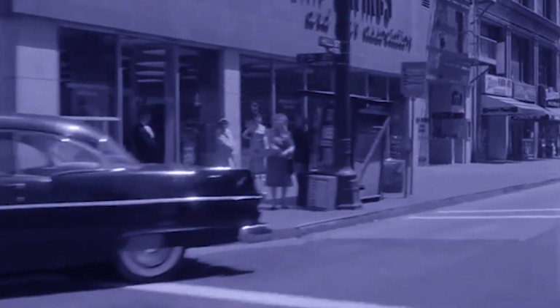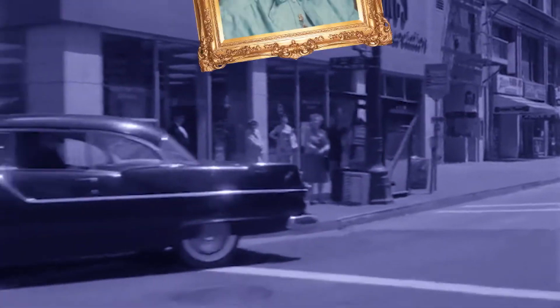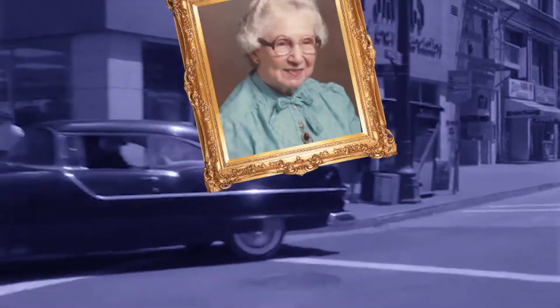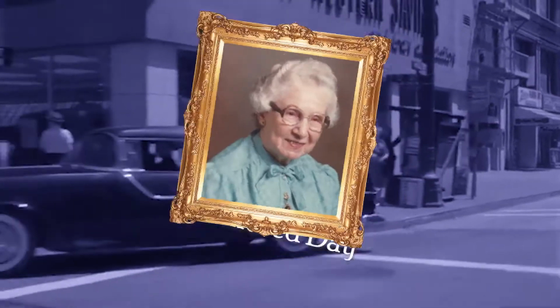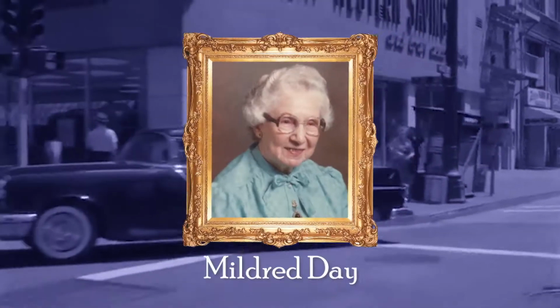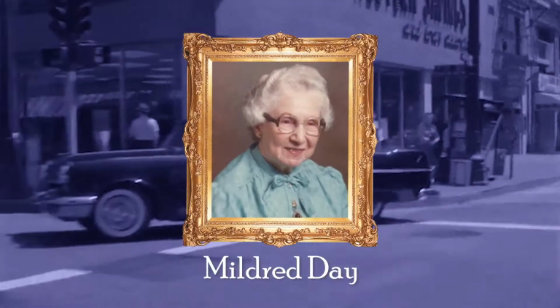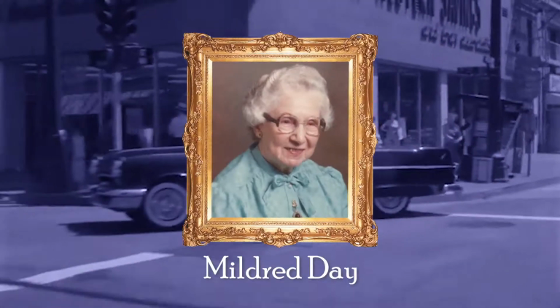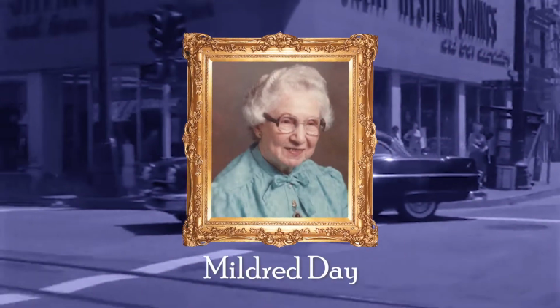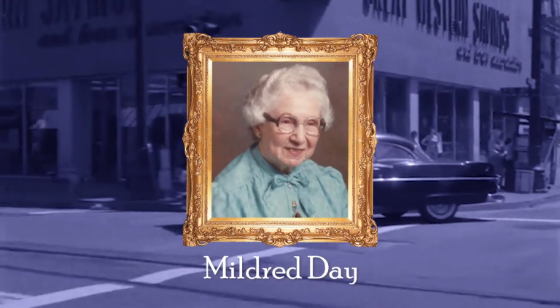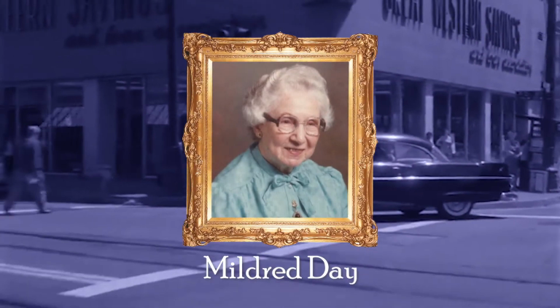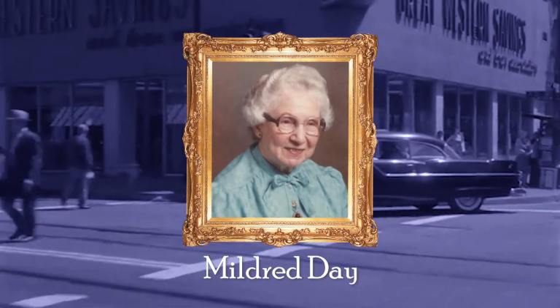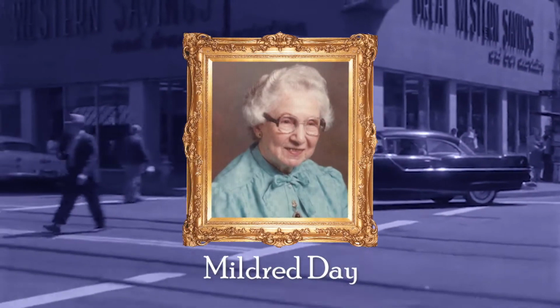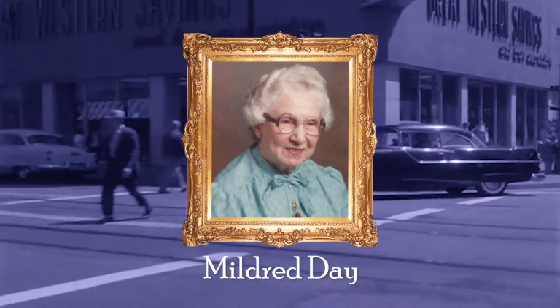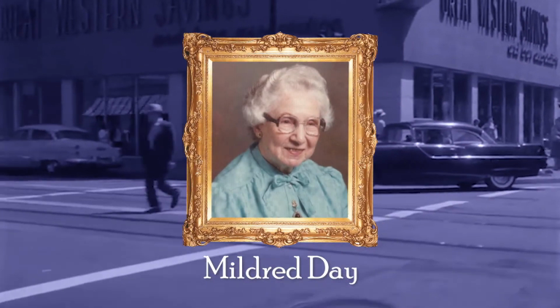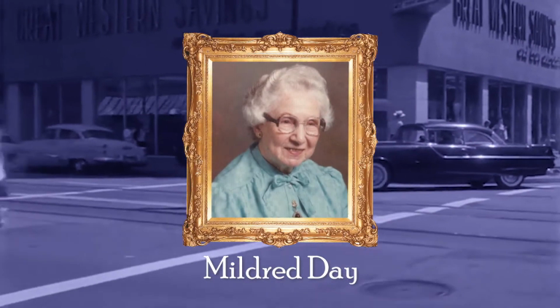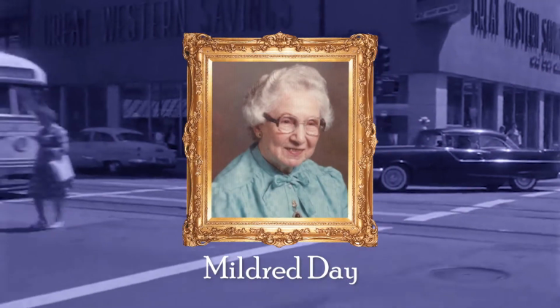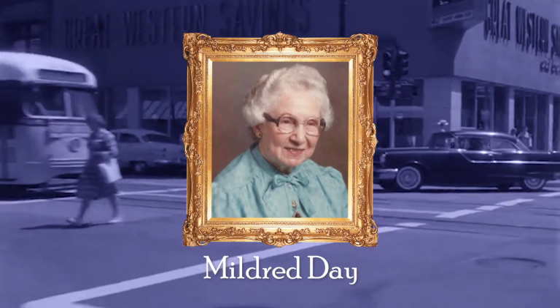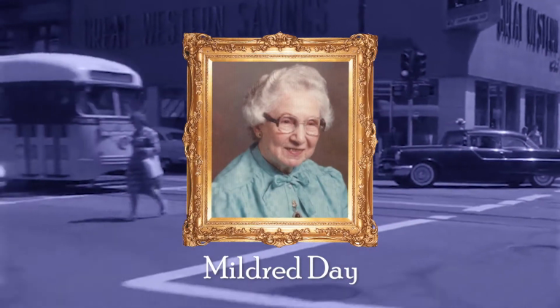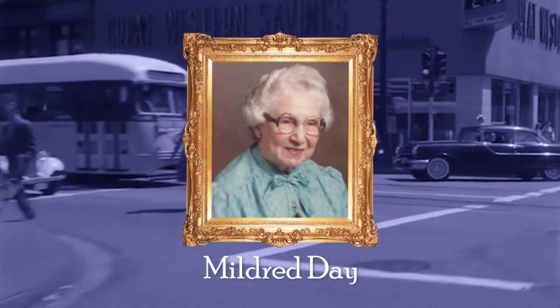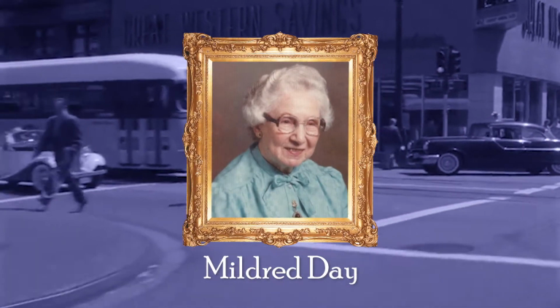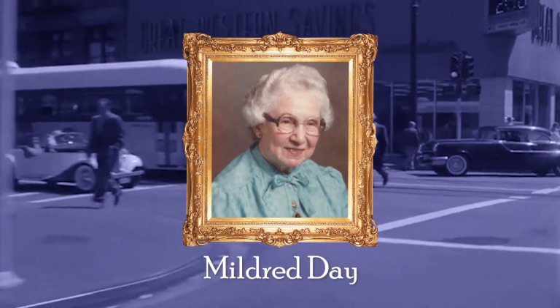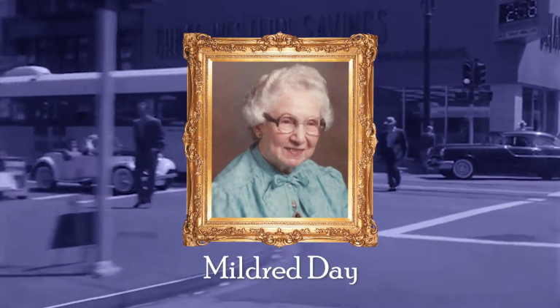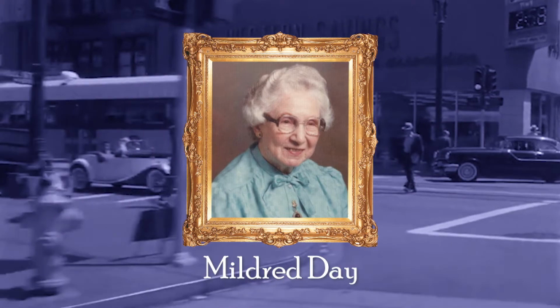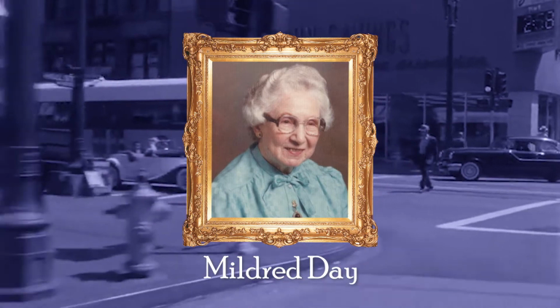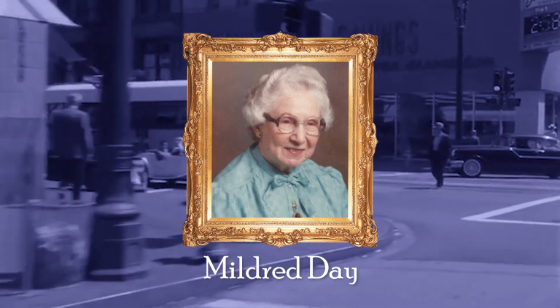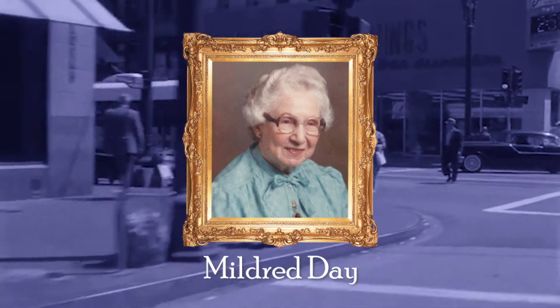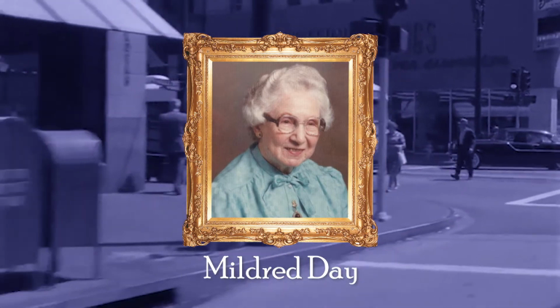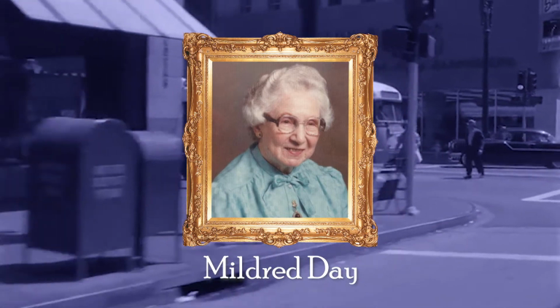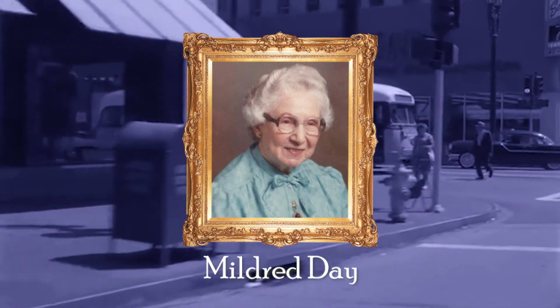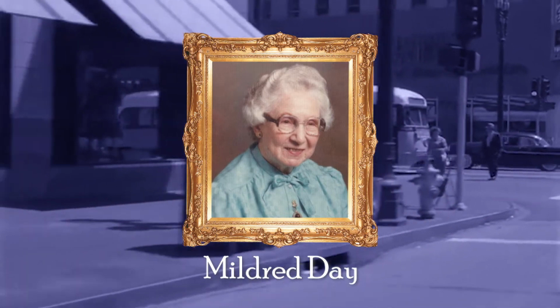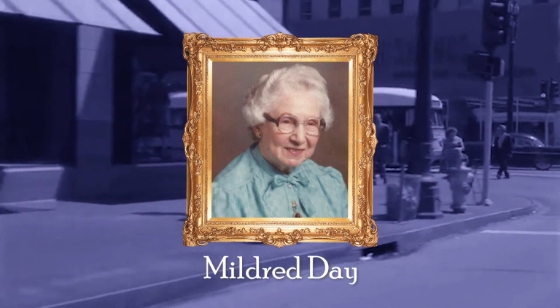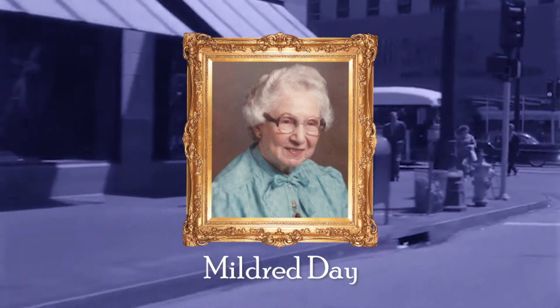This is Mildred Day. You probably do not know who she is, but I can guarantee you're familiar with the sweet treat she created.